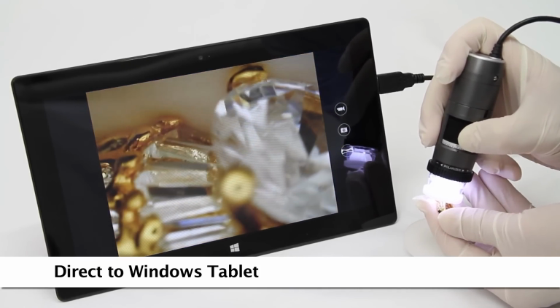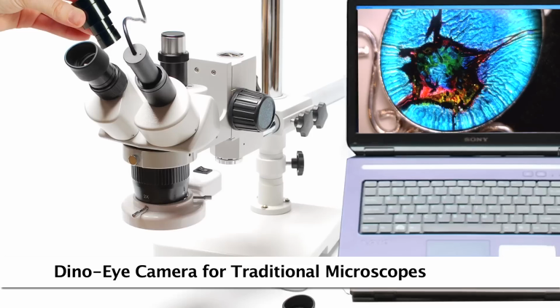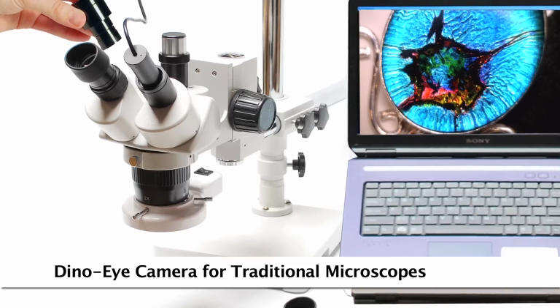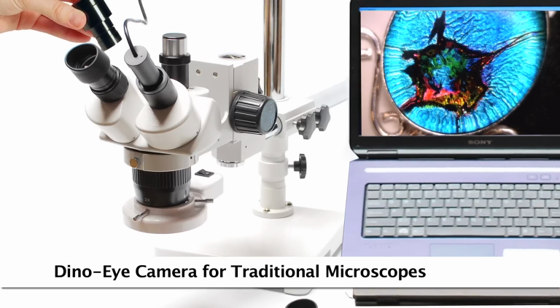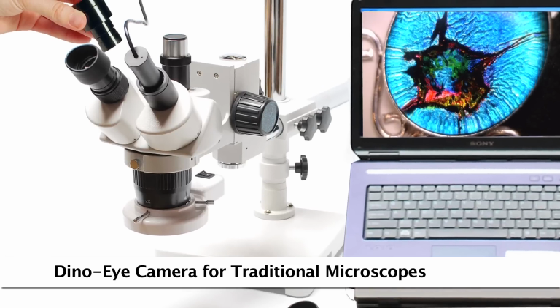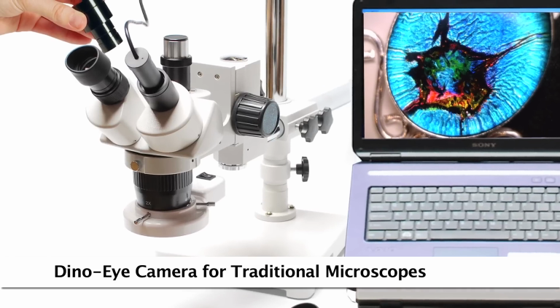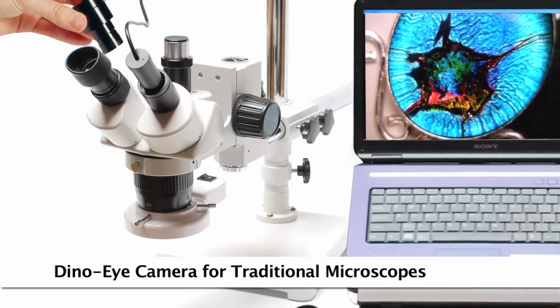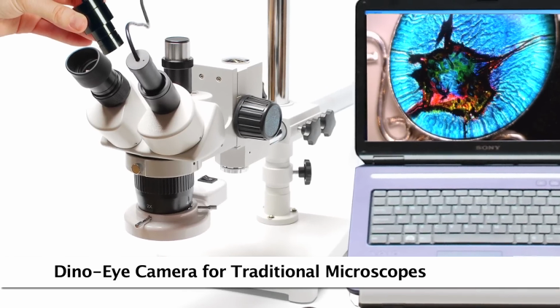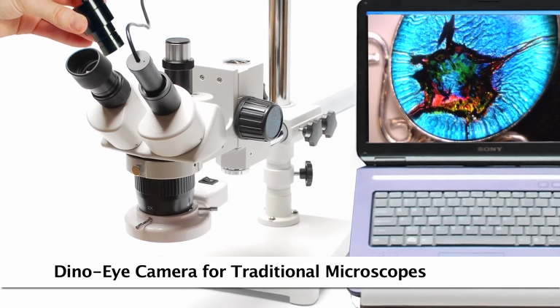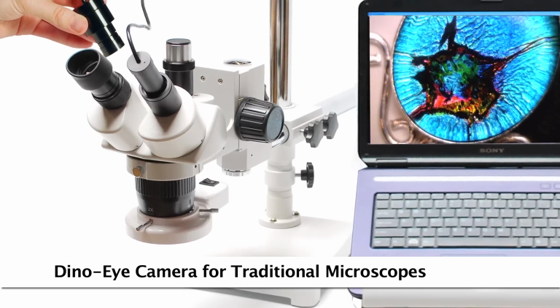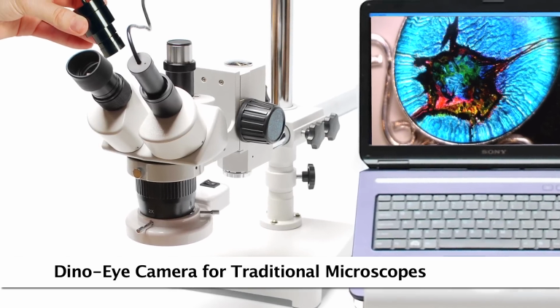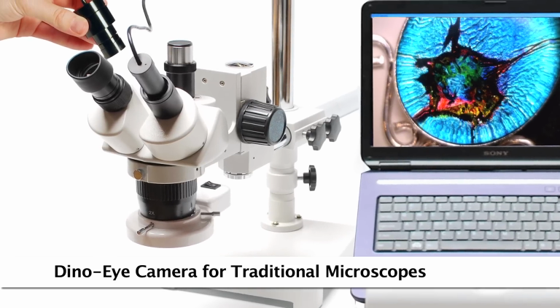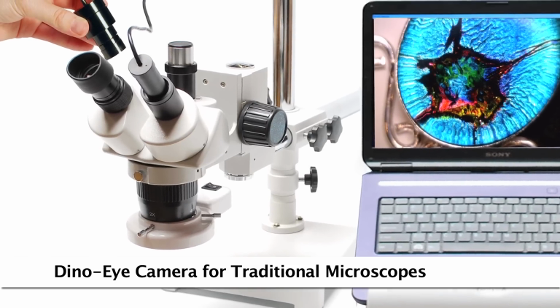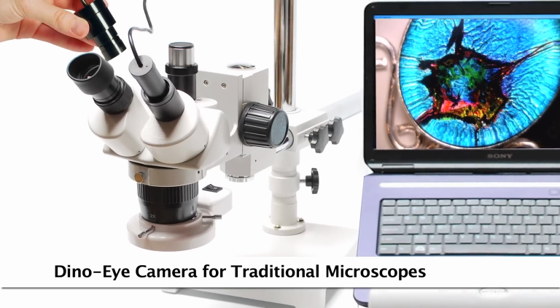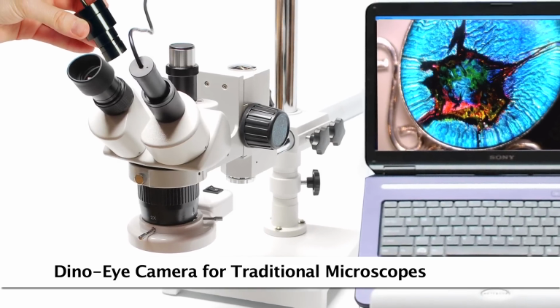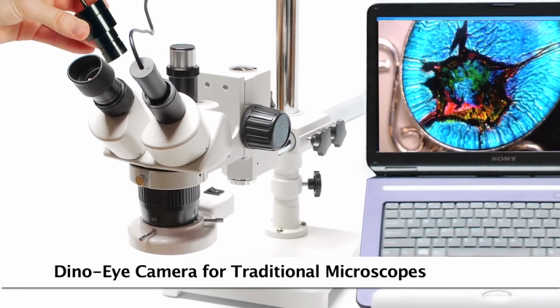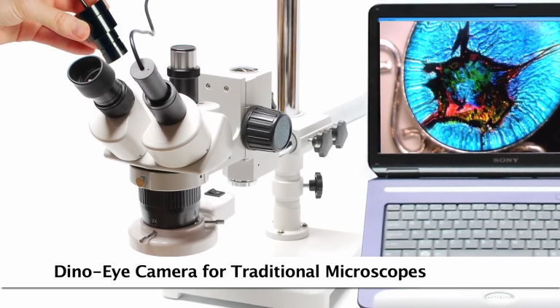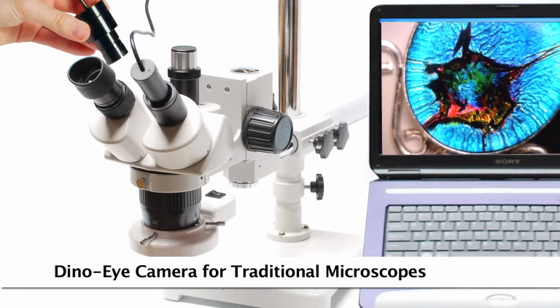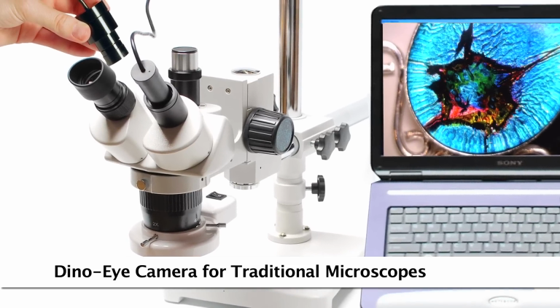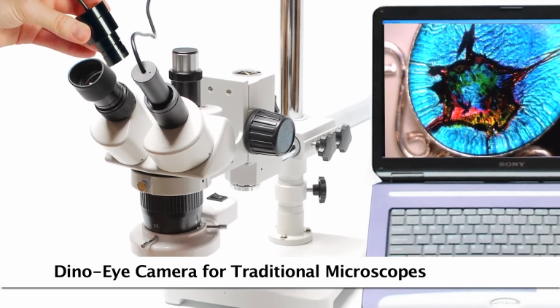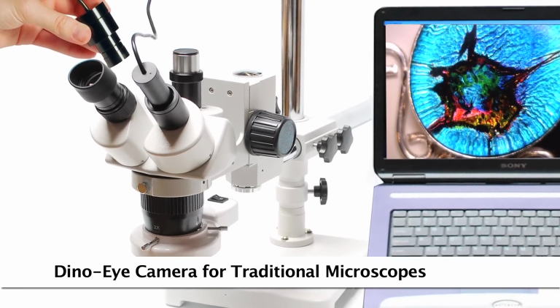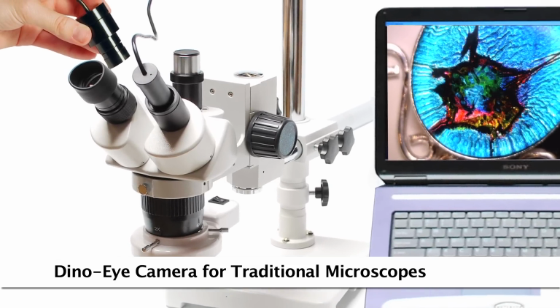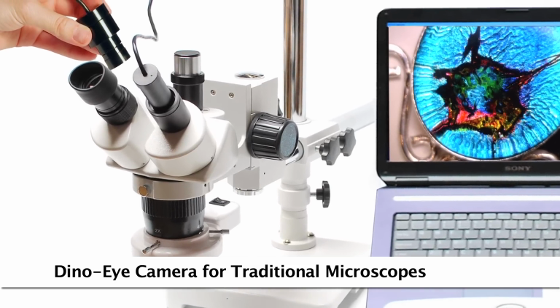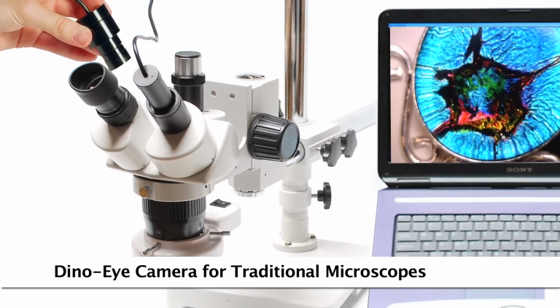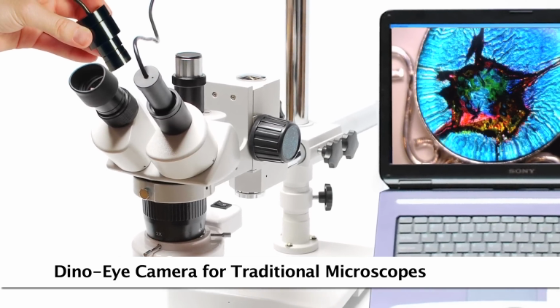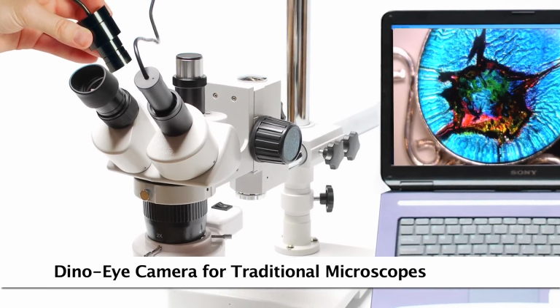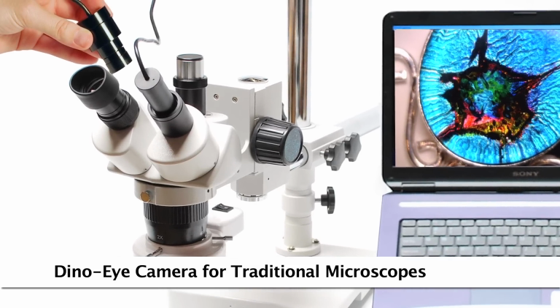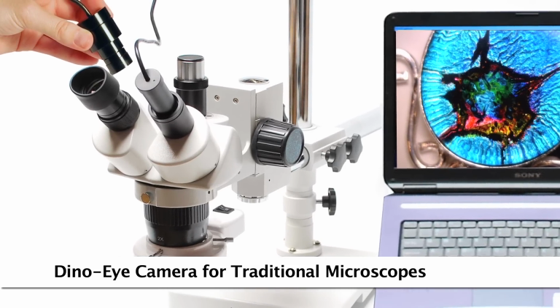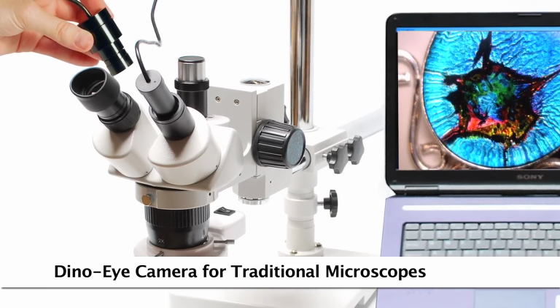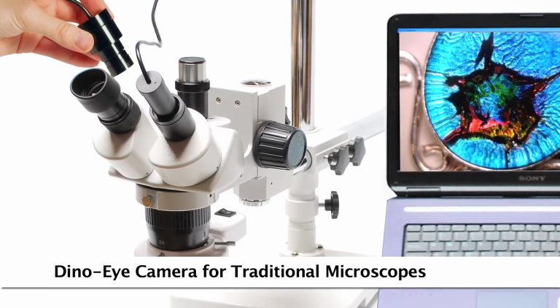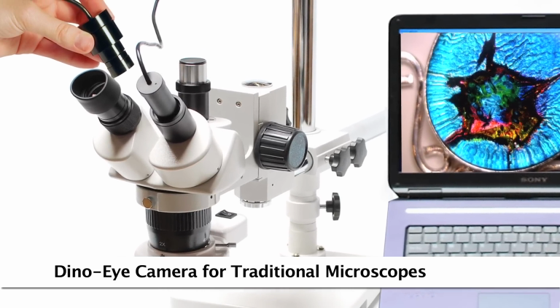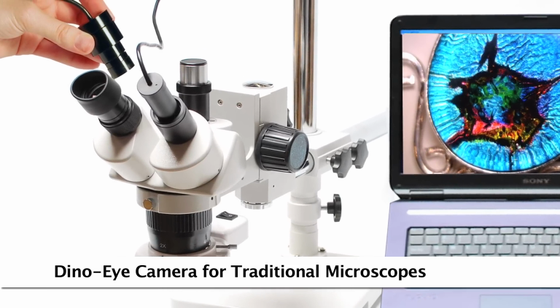Convert an existing traditional microscope to digital by replacing the eyepiece with a Dino Eye eyepiece camera.